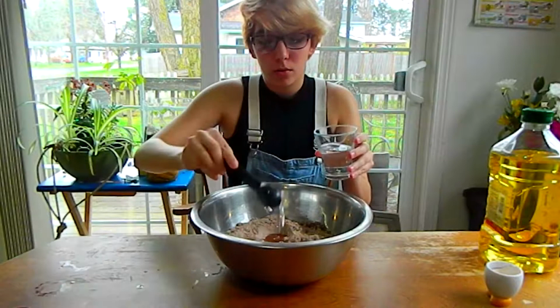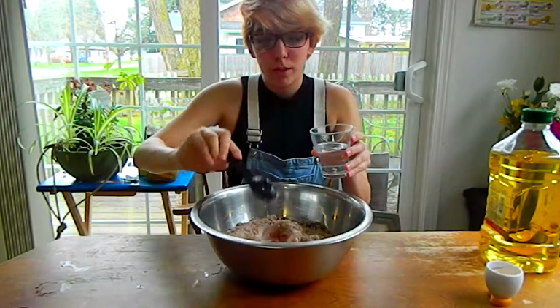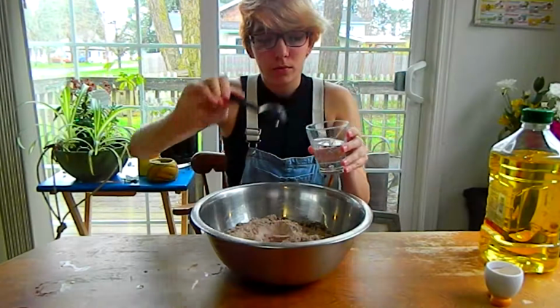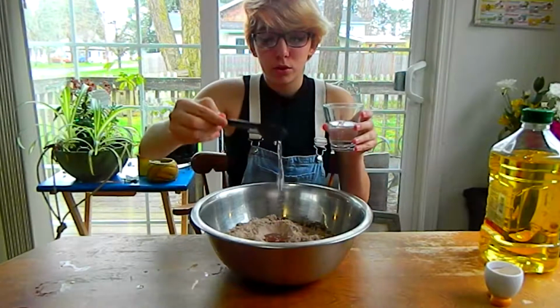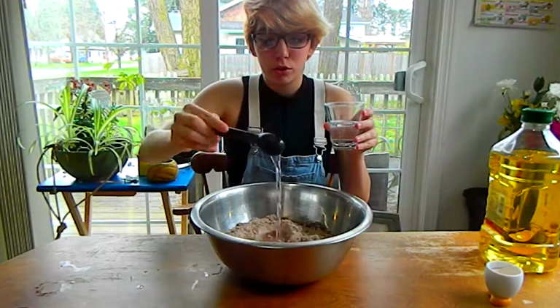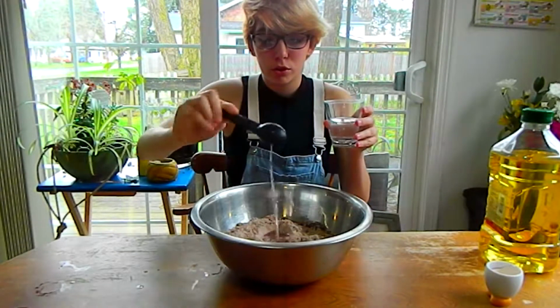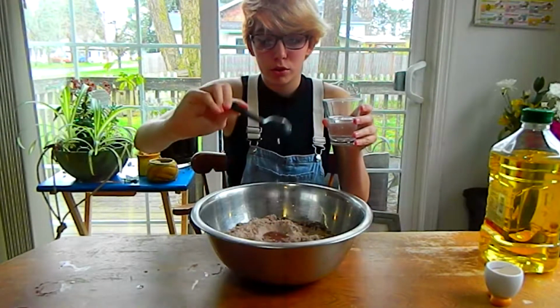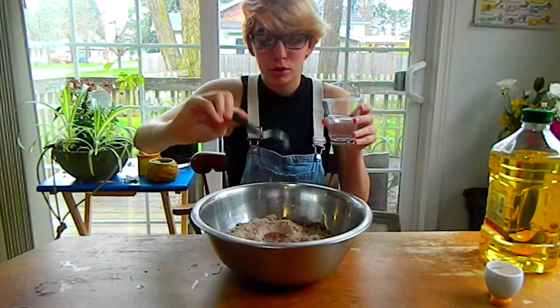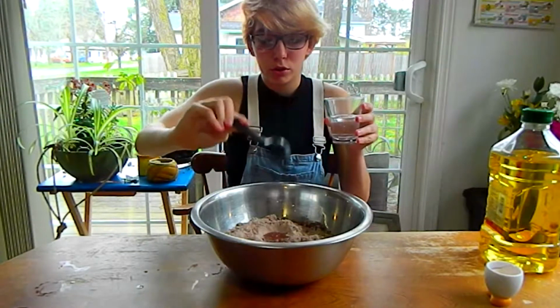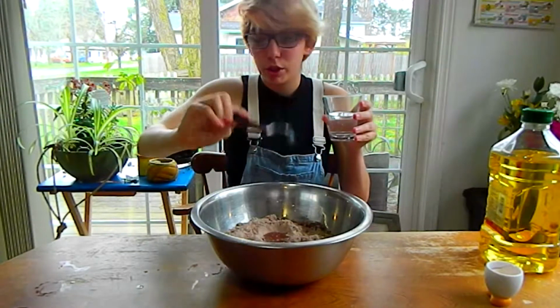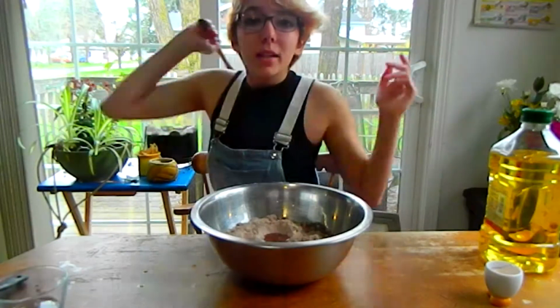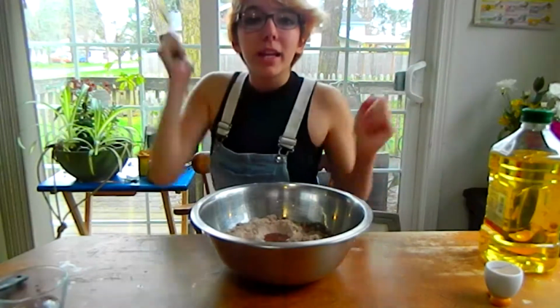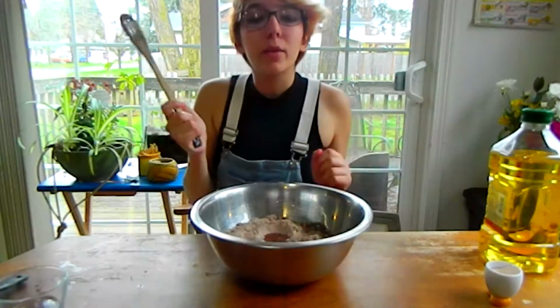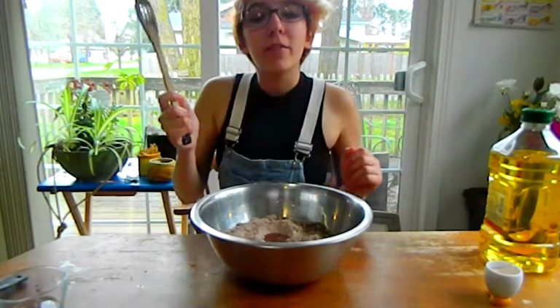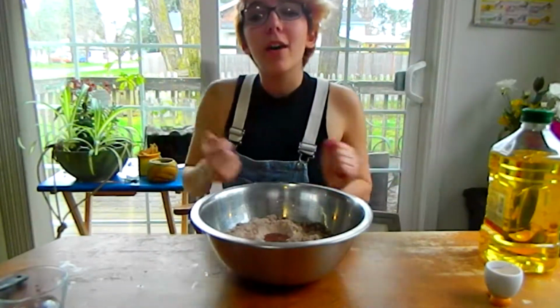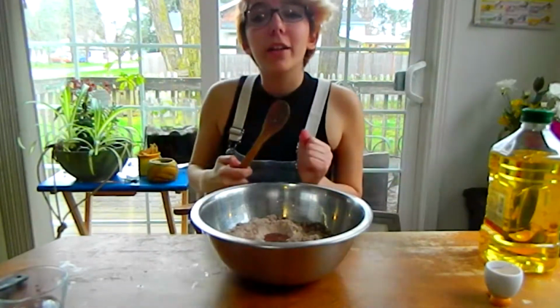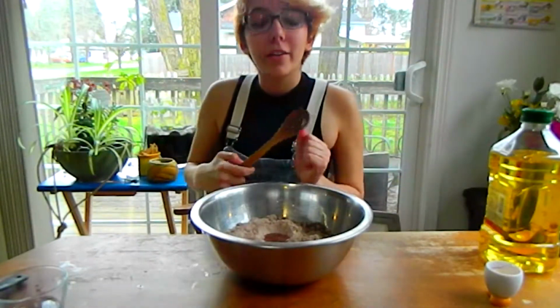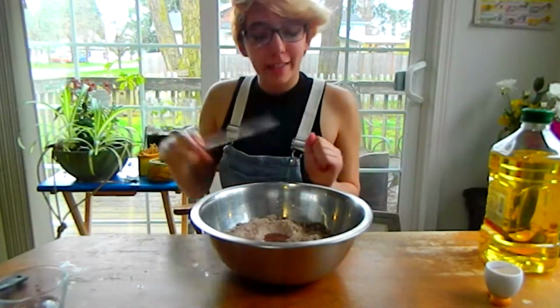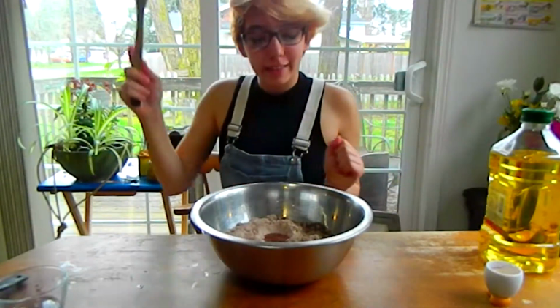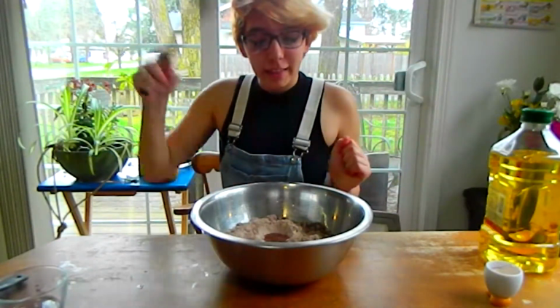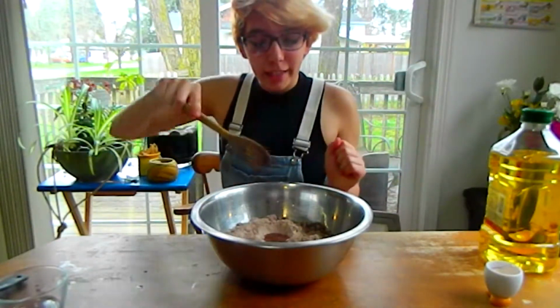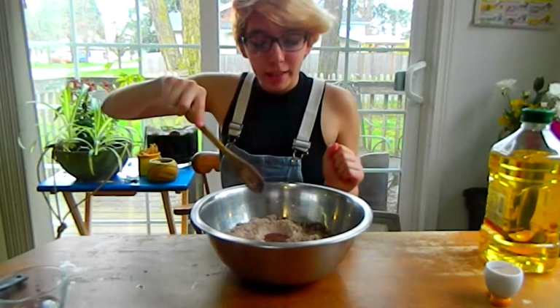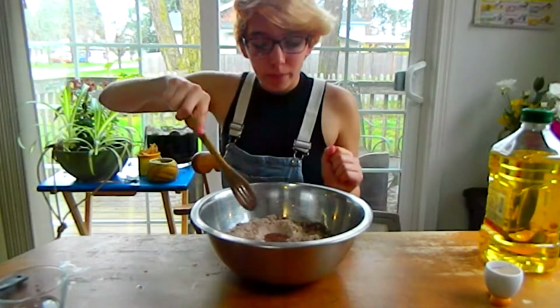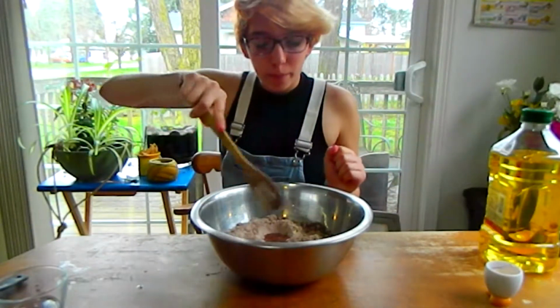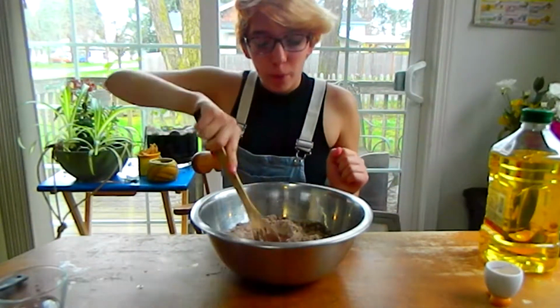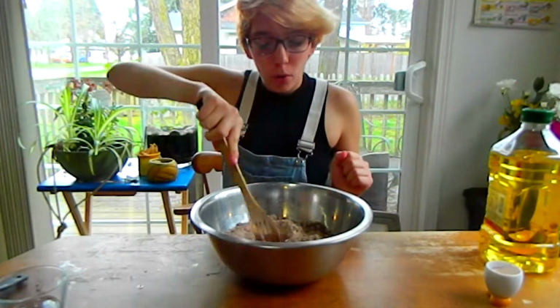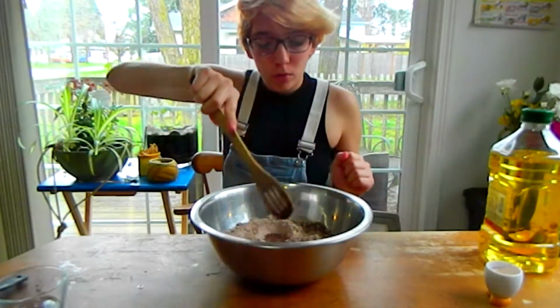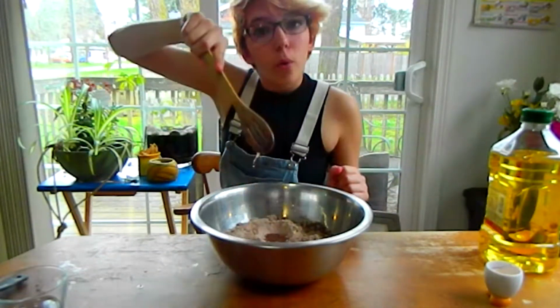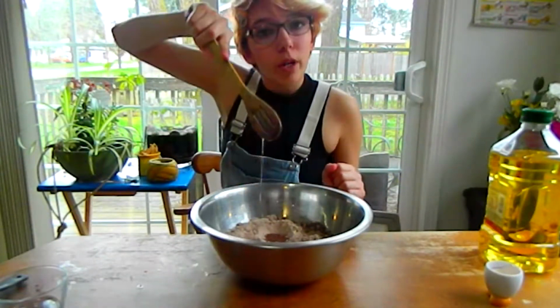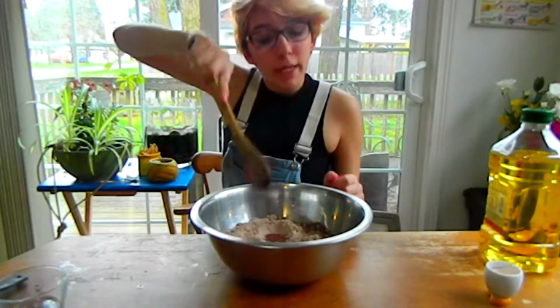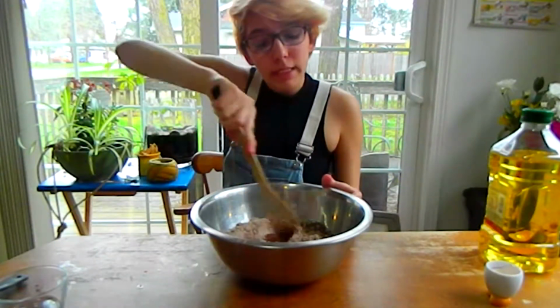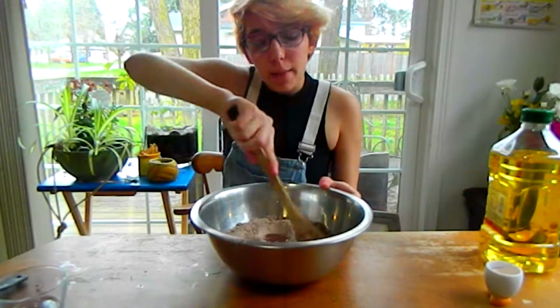One, two — now that we have all our ingredients in the bowl, we're going to mix it up.